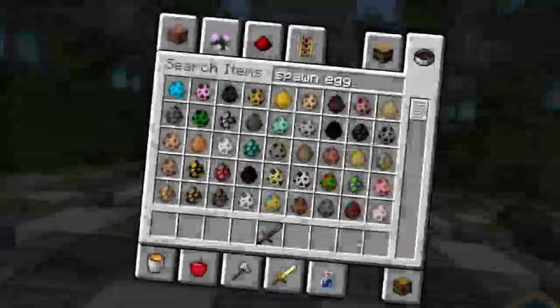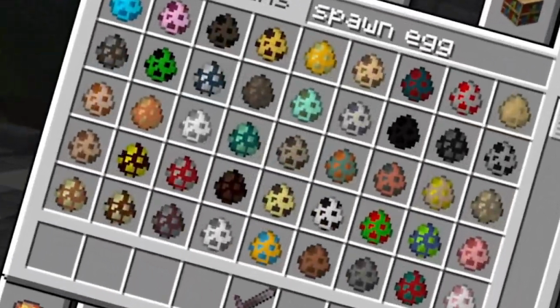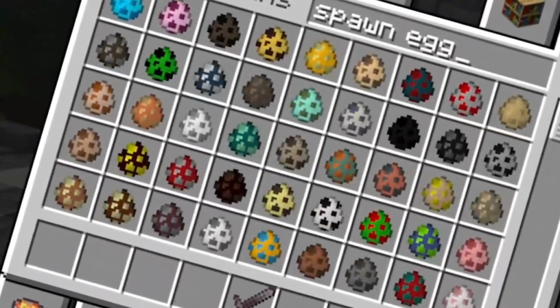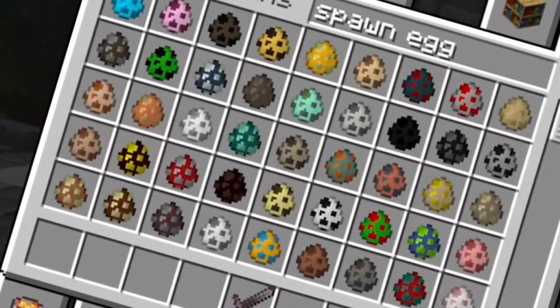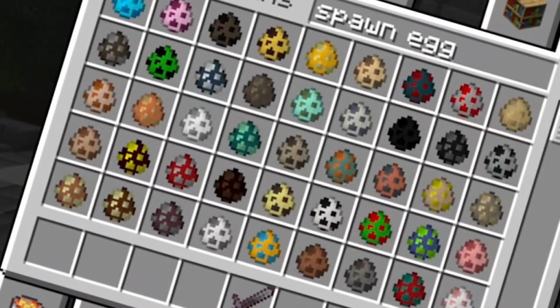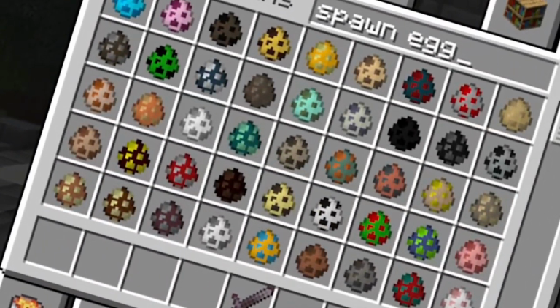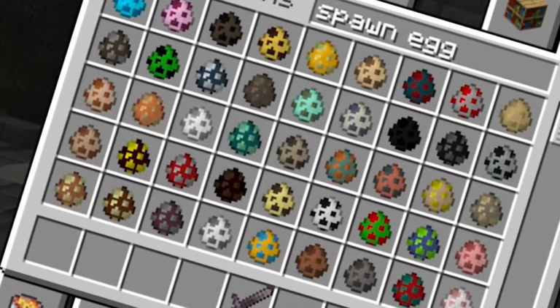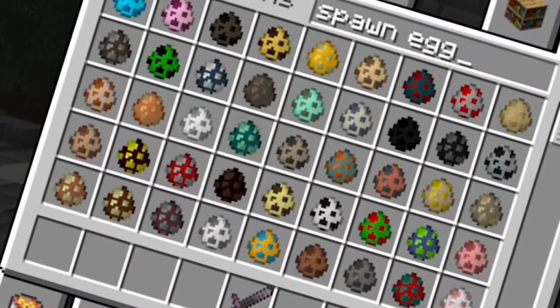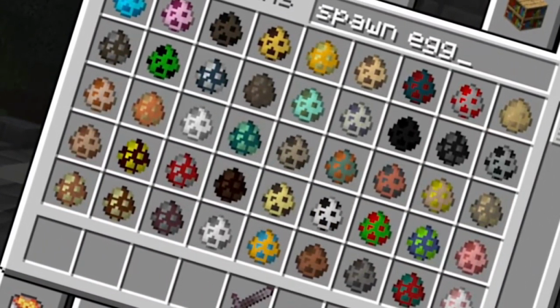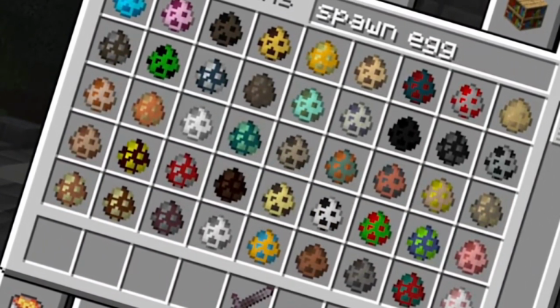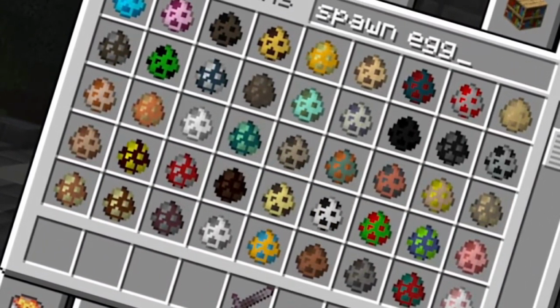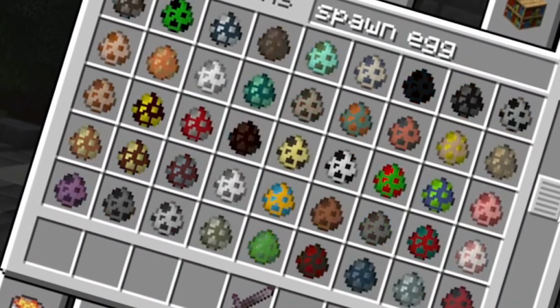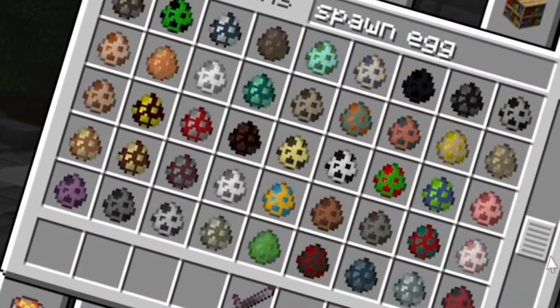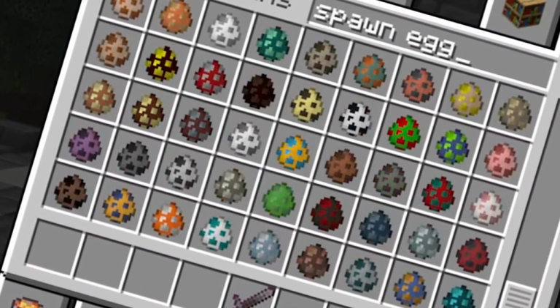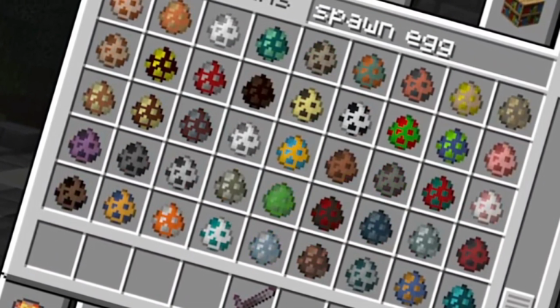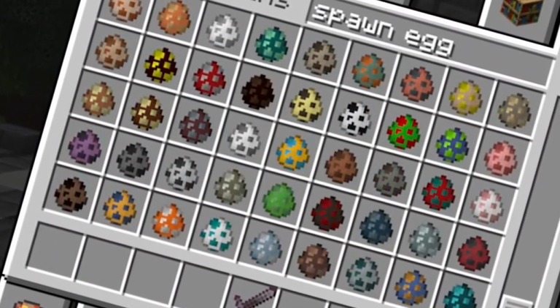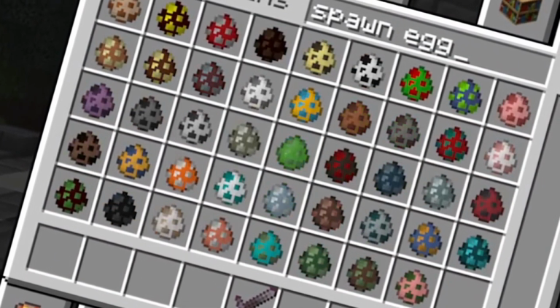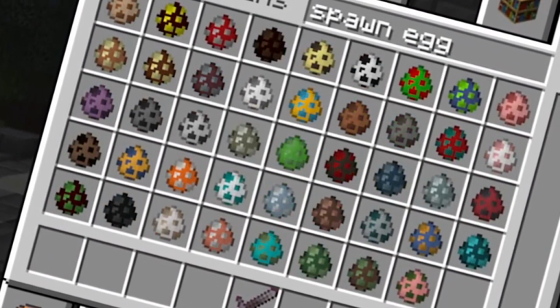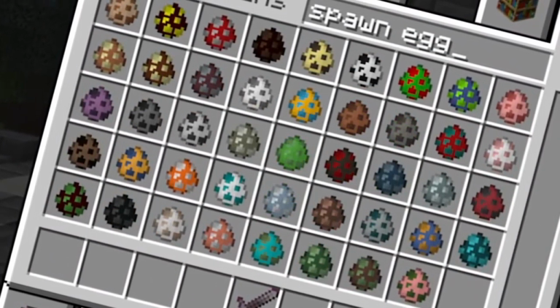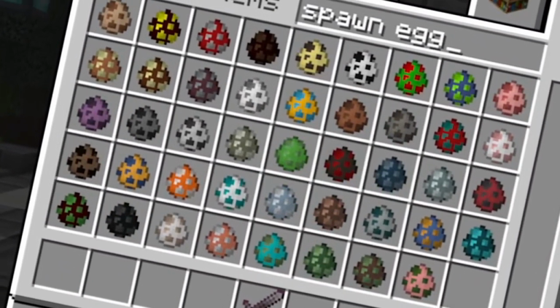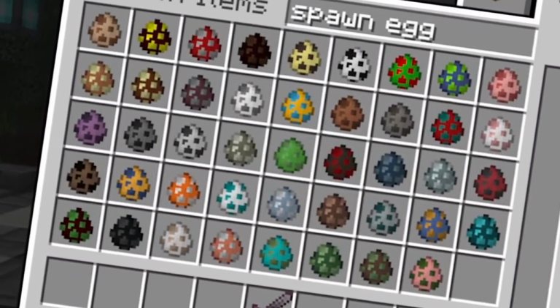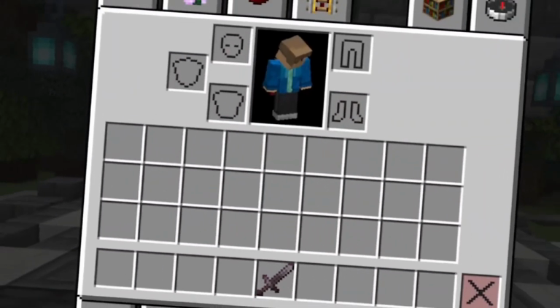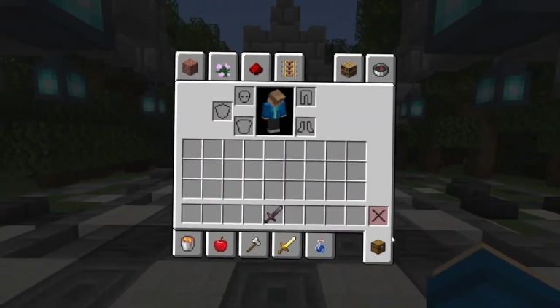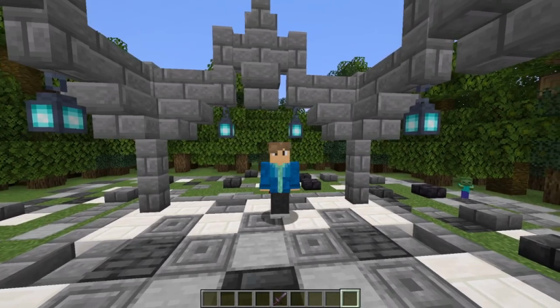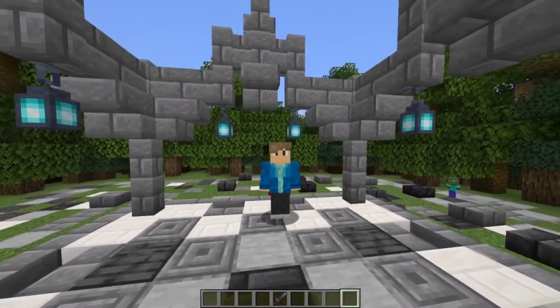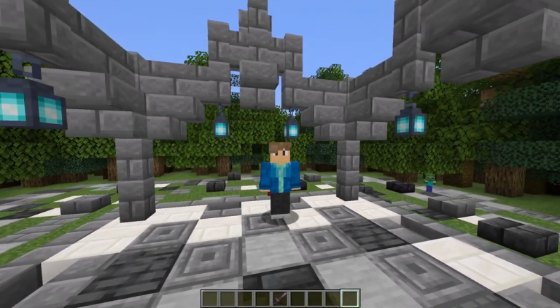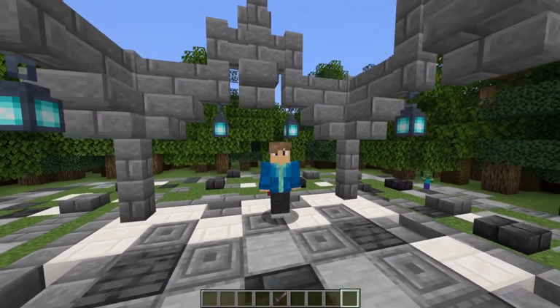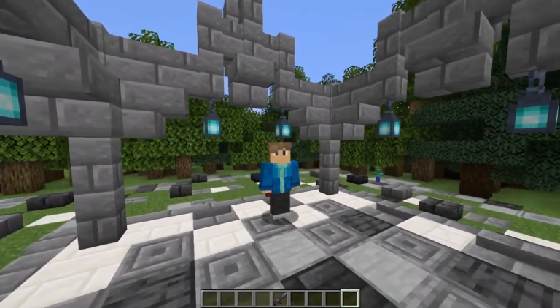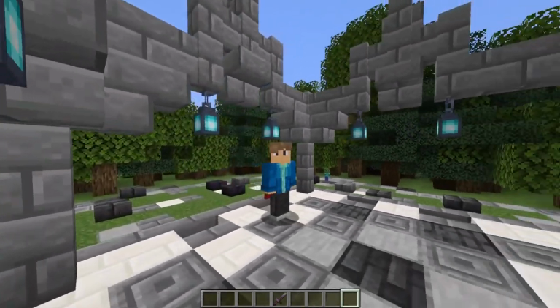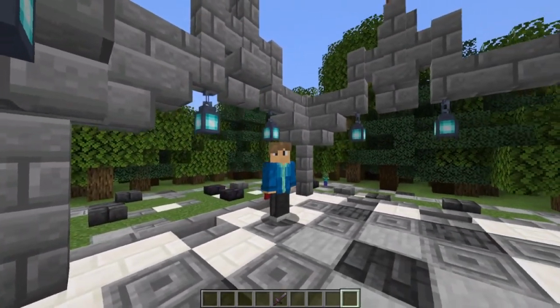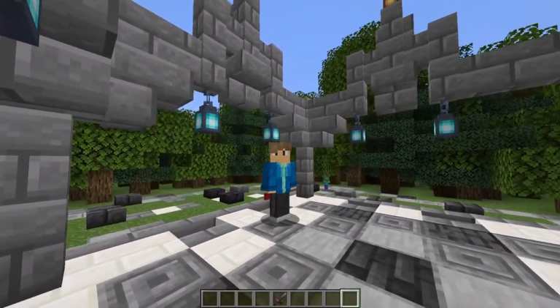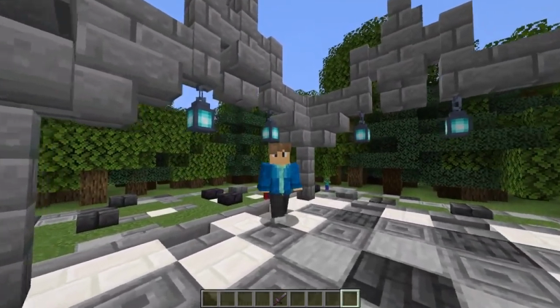In Minecraft 1.19 there's a total of 71 mobs. I'm gonna talk about every single one of them and how cool they are.